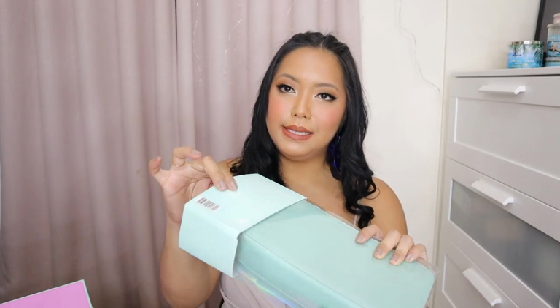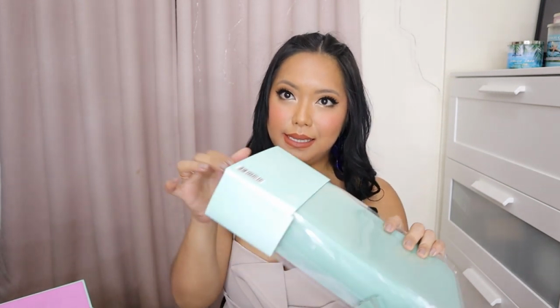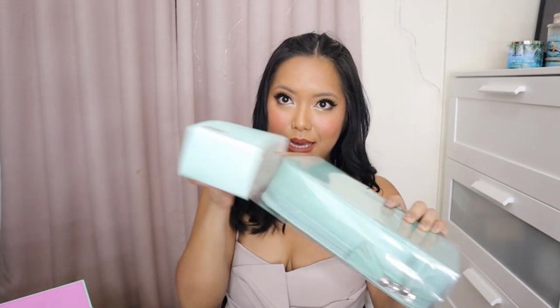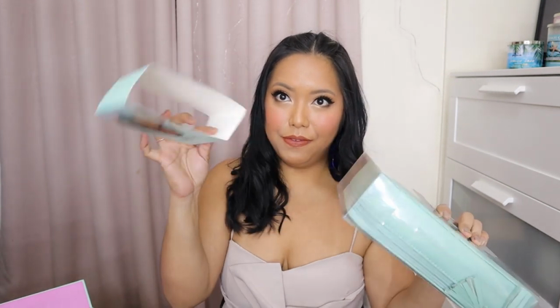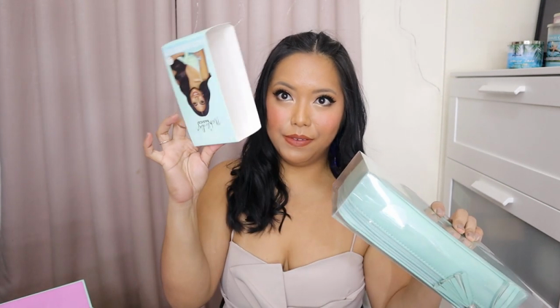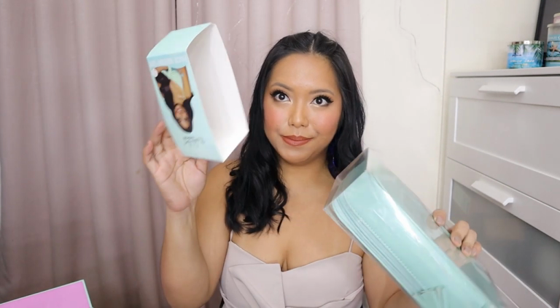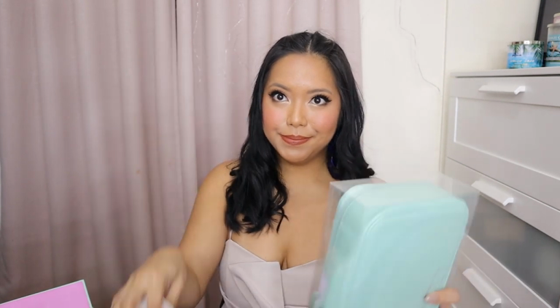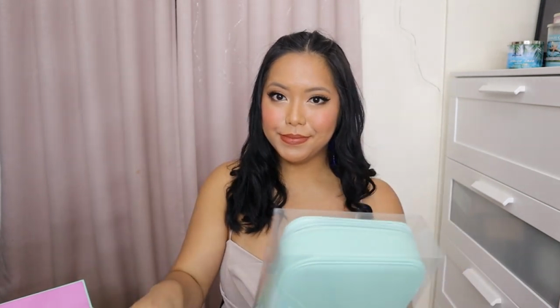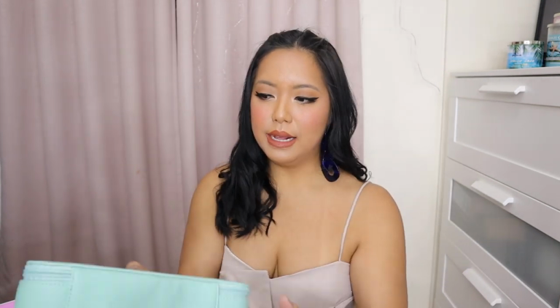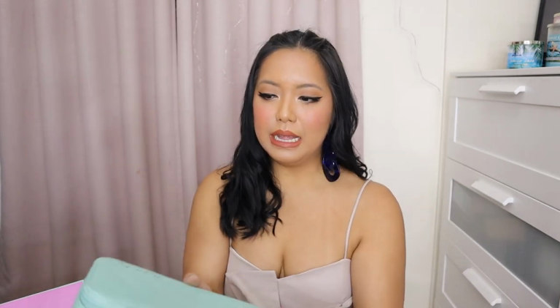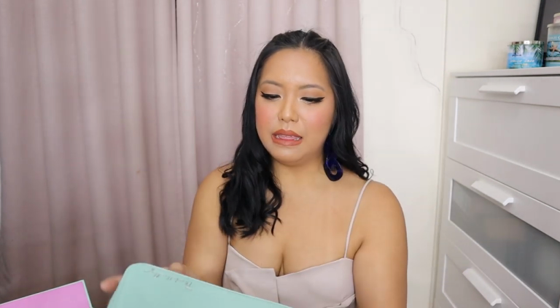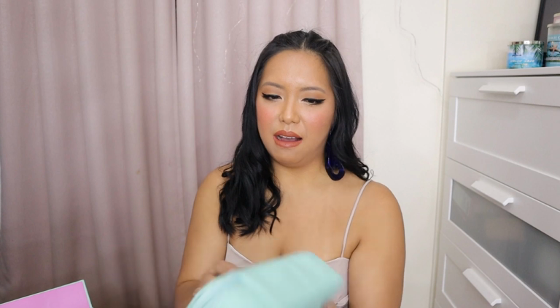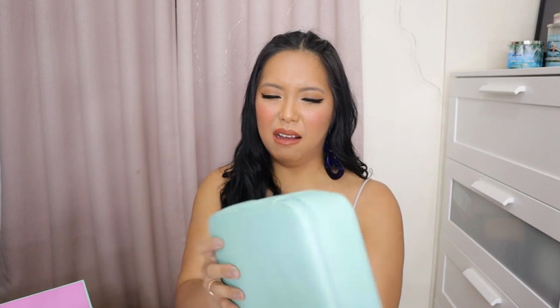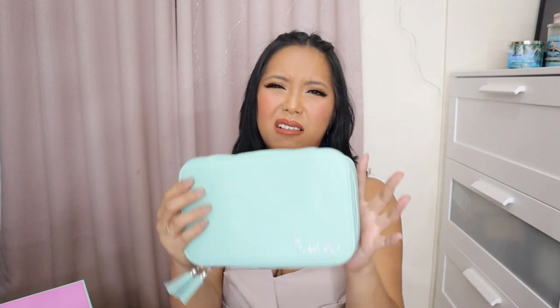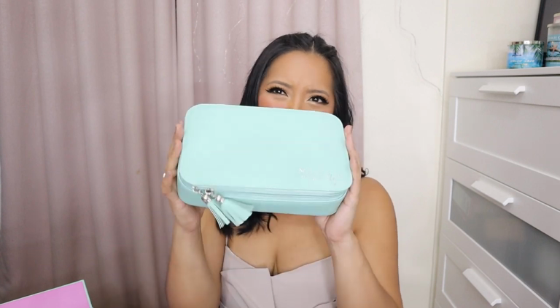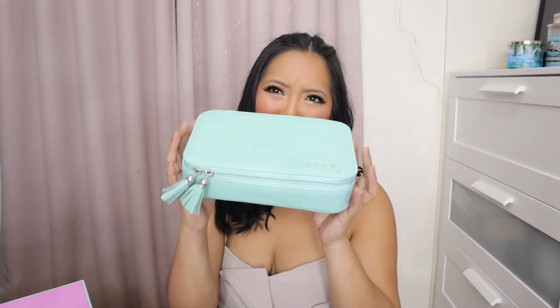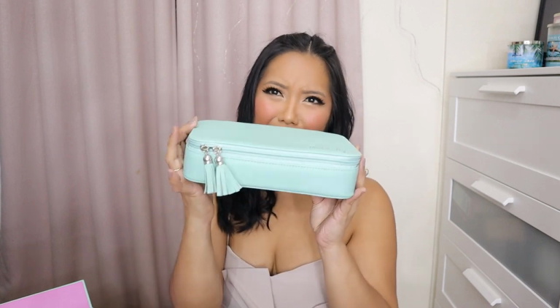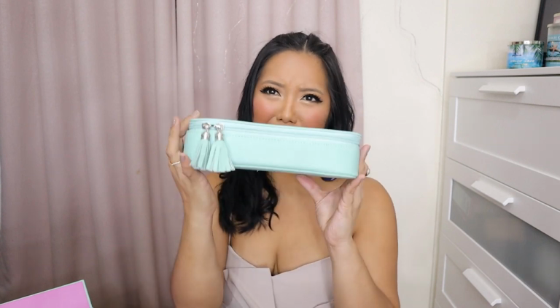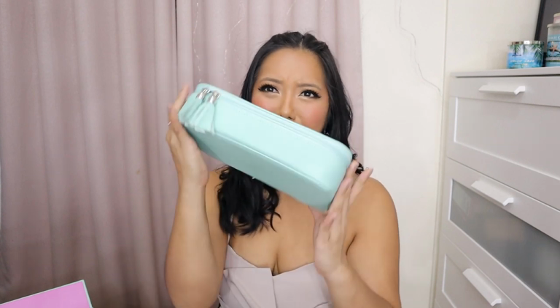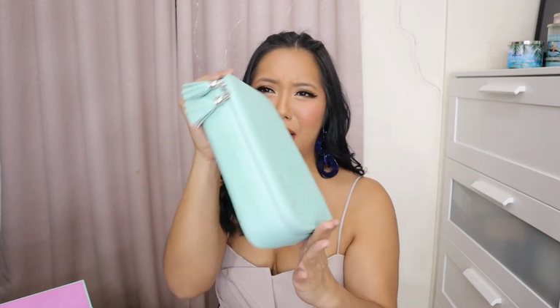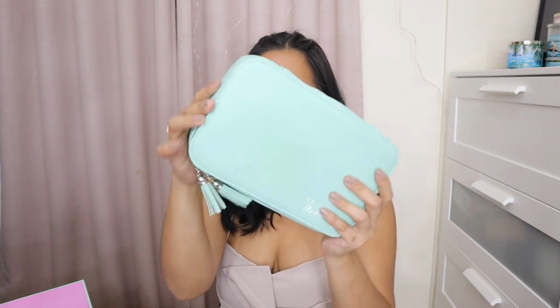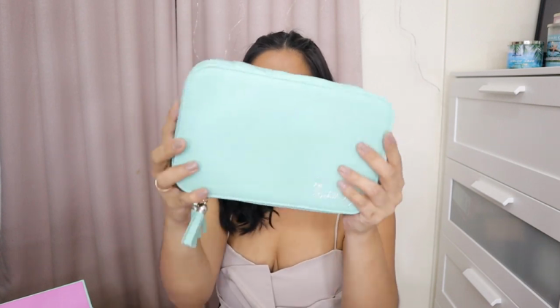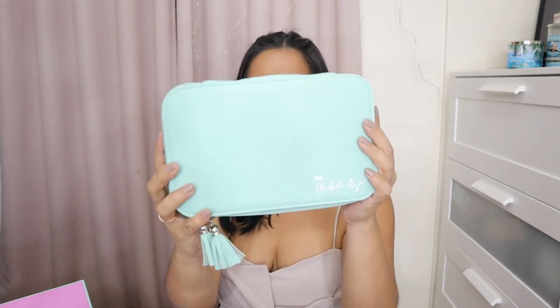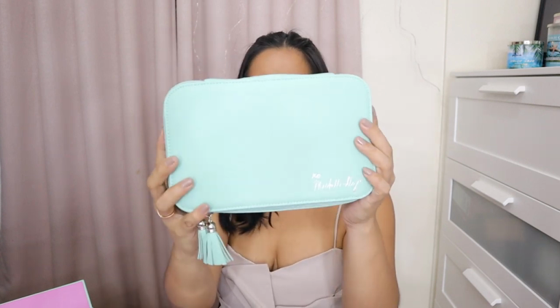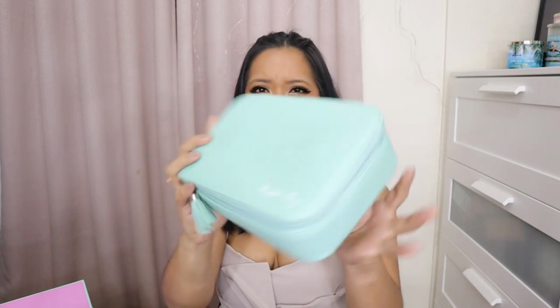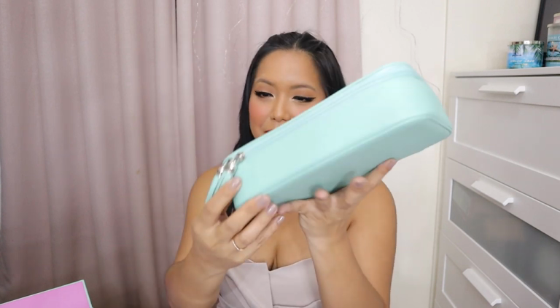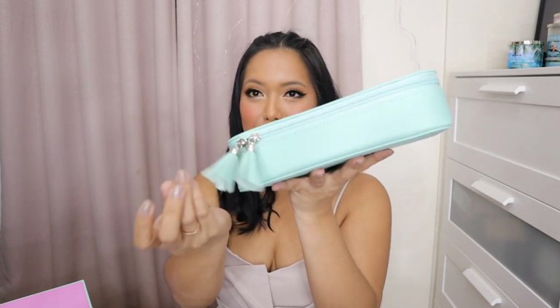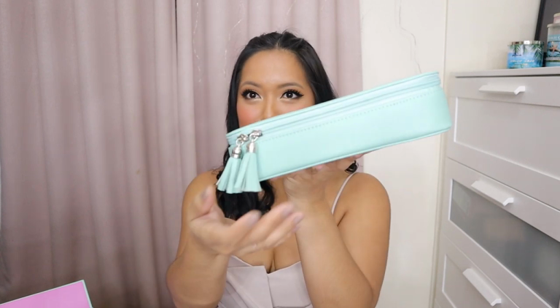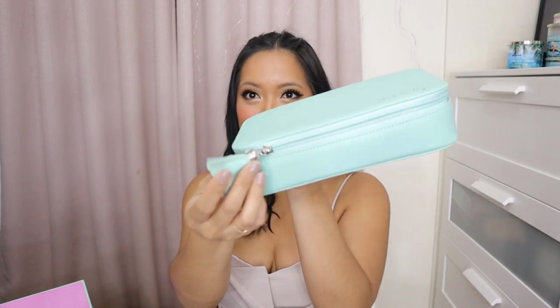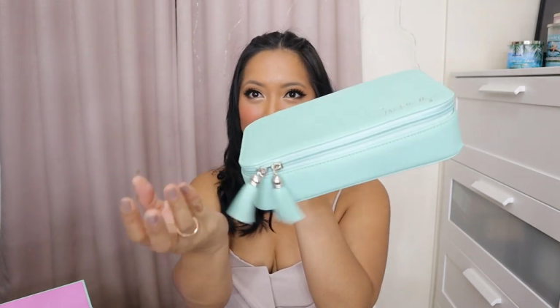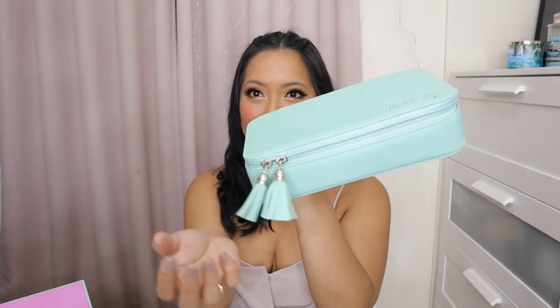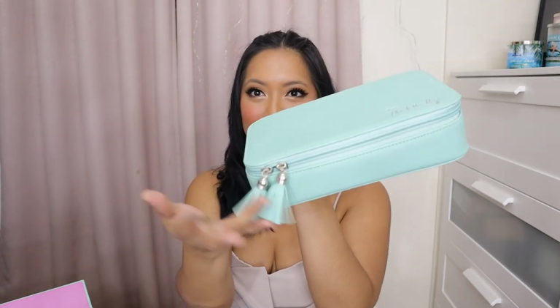That's the sleeve. Ang ganda. I really love it. Mayroon pa siyang patasol.